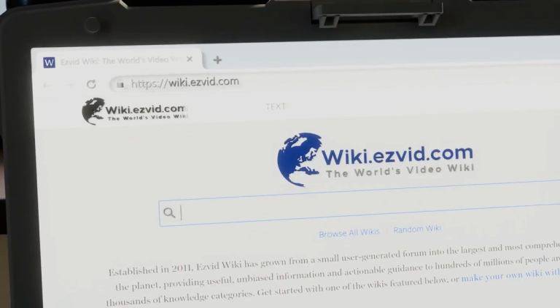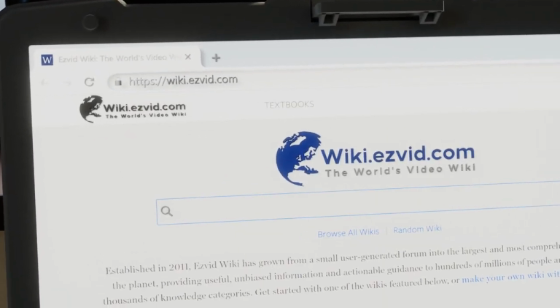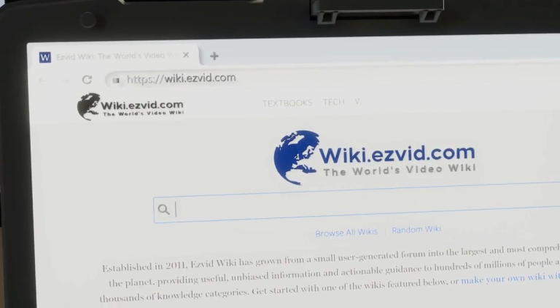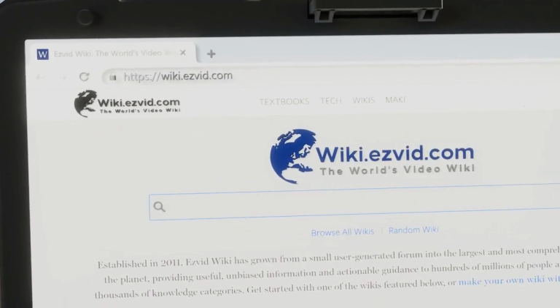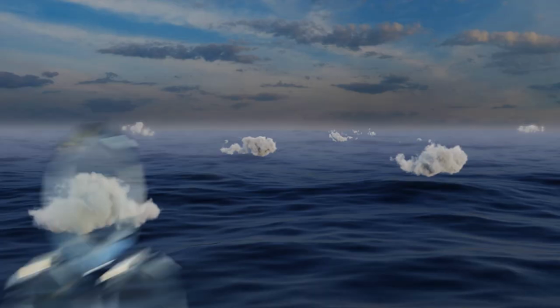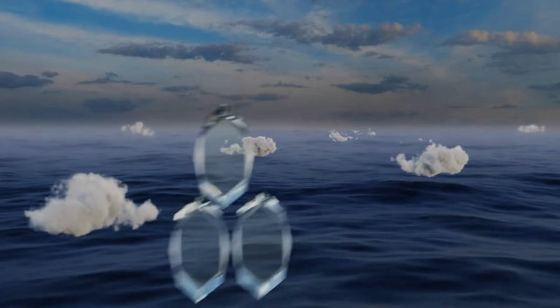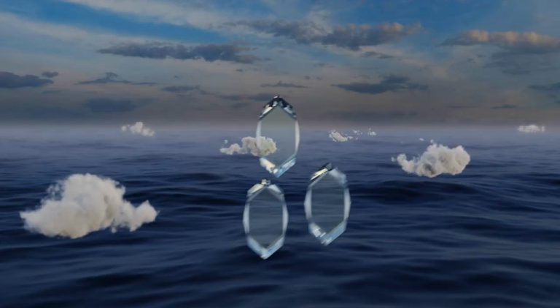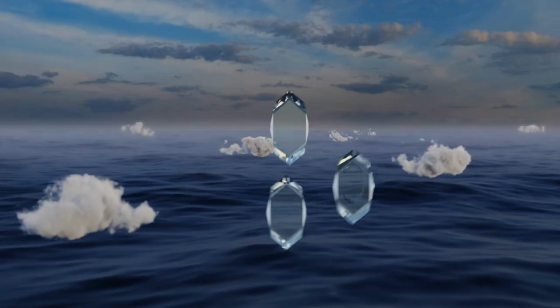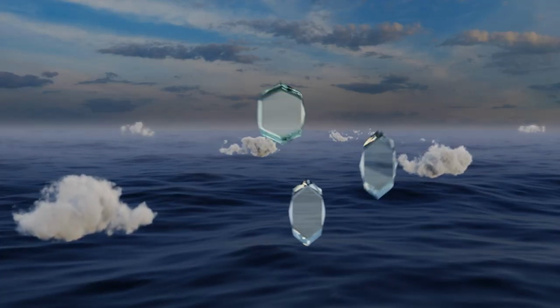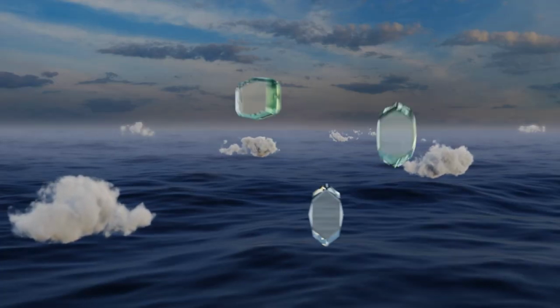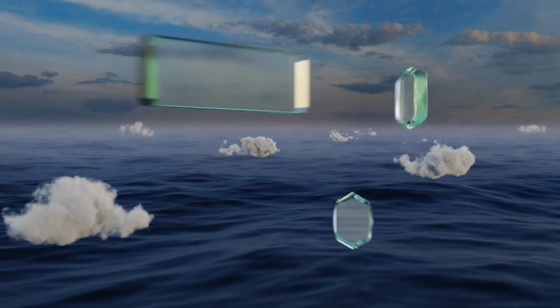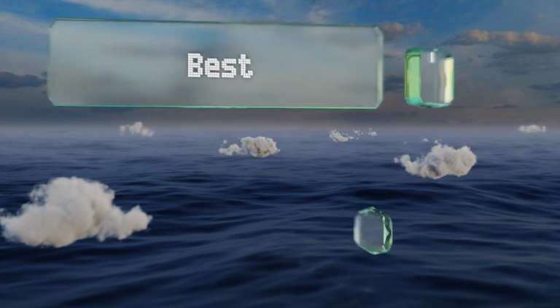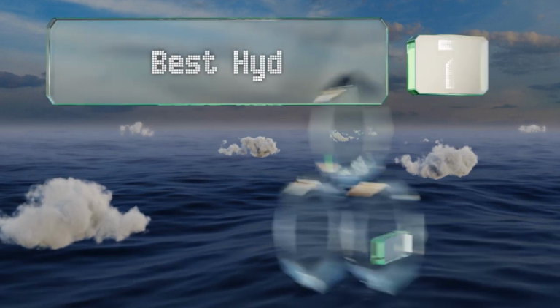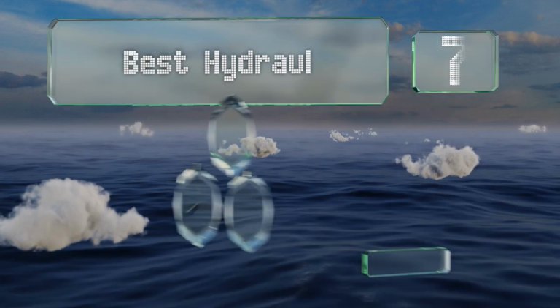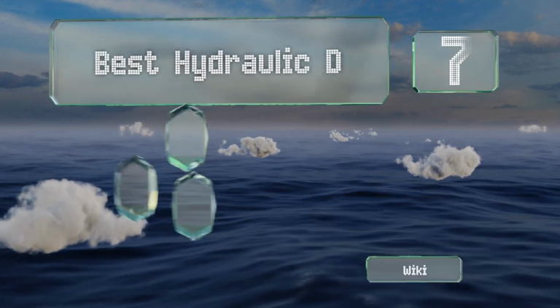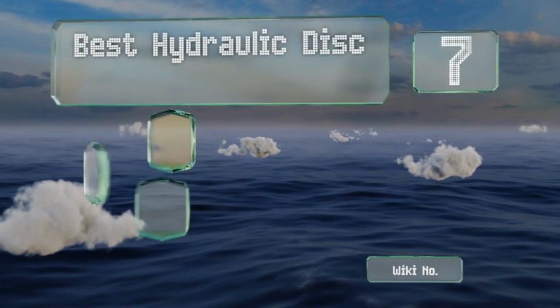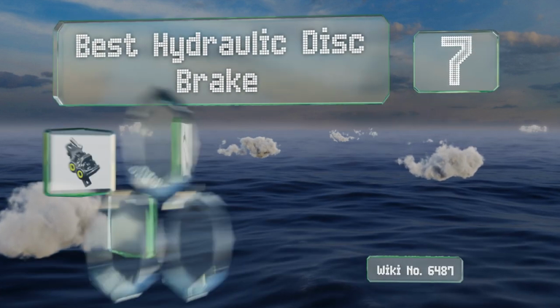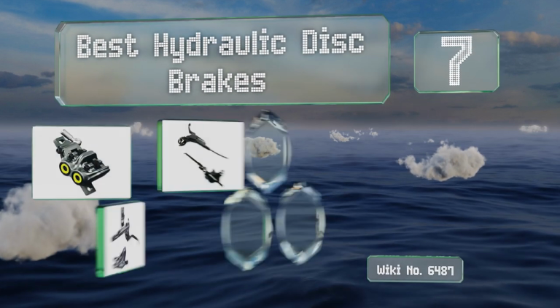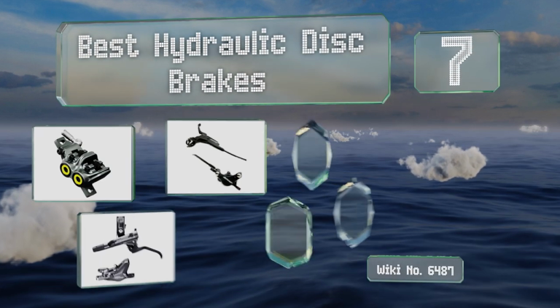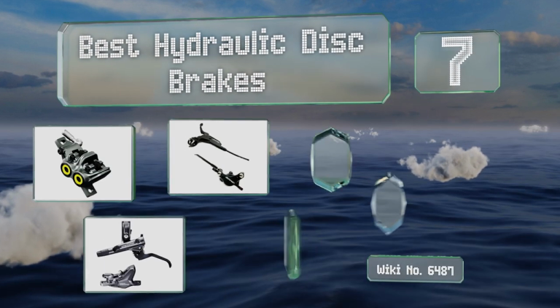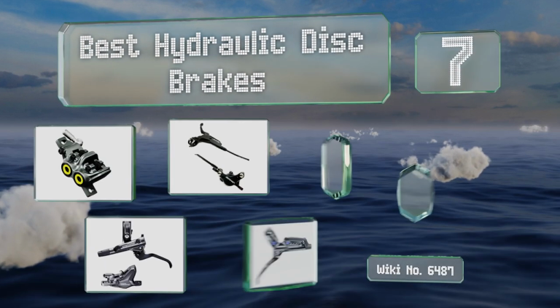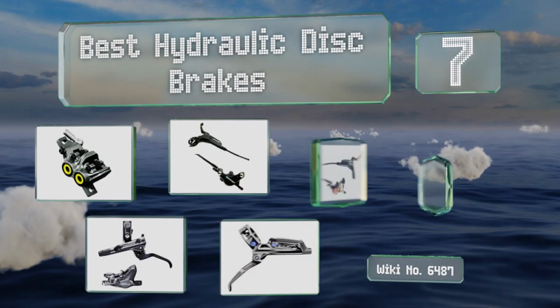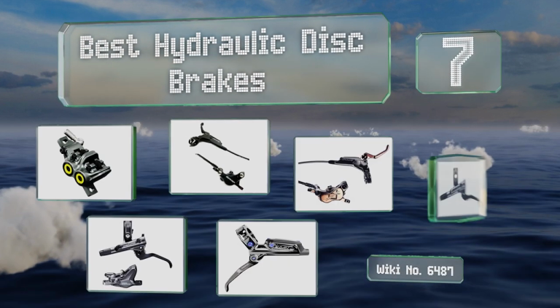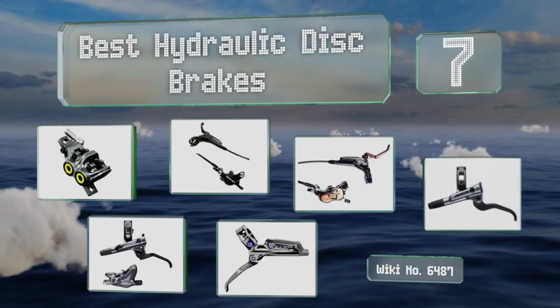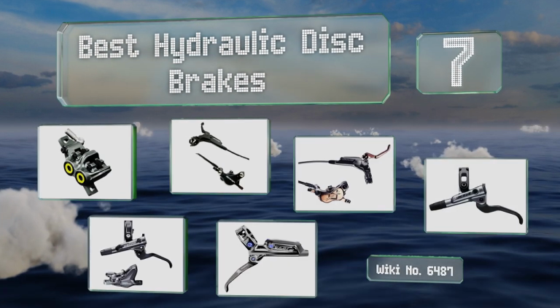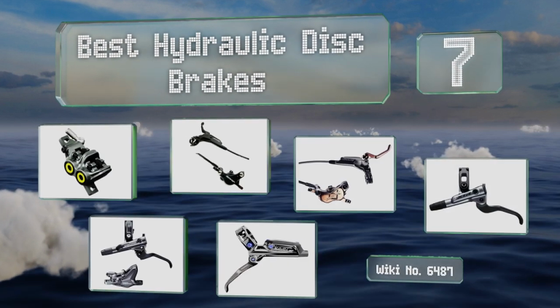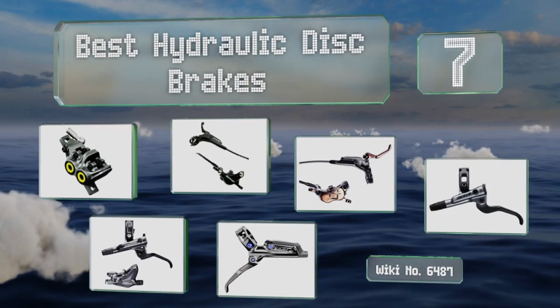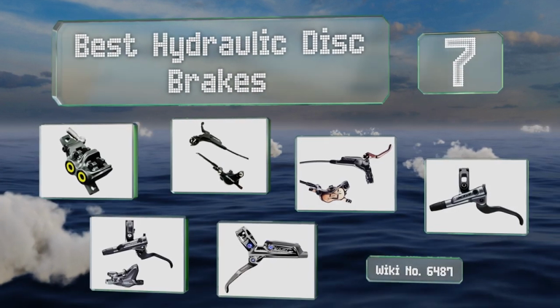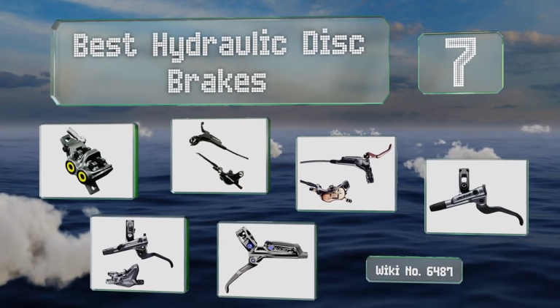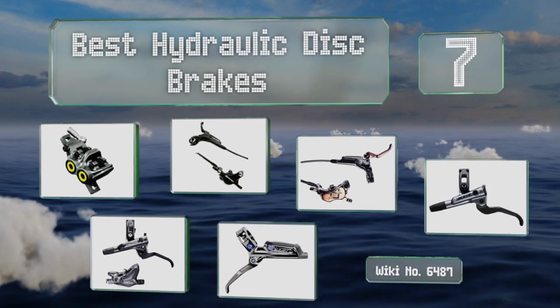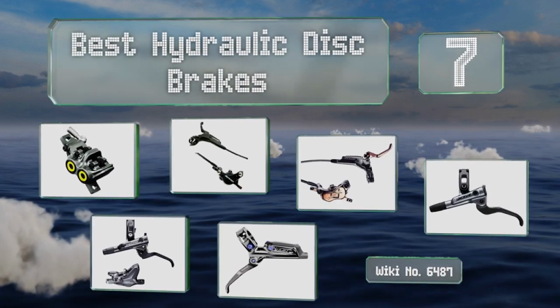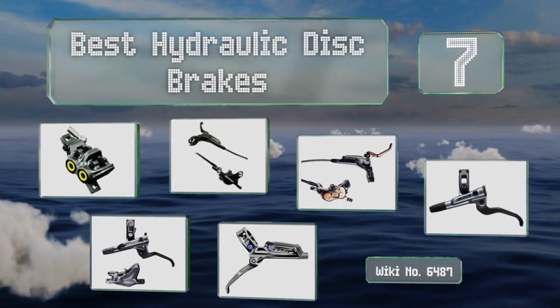EasyVid presents the seven best hydraulic disc brakes. Let's get started with the list.